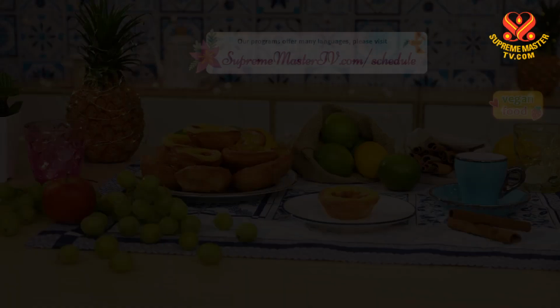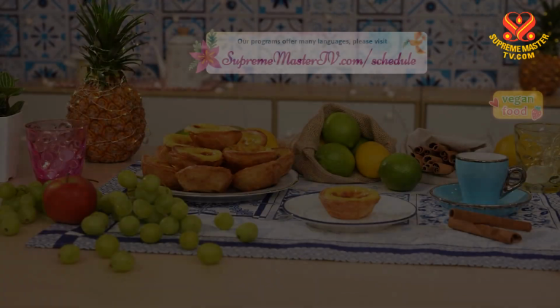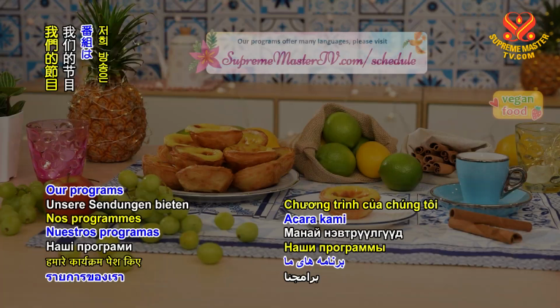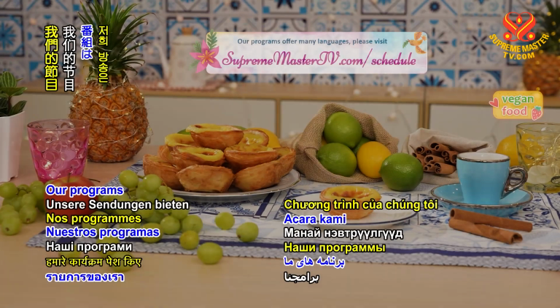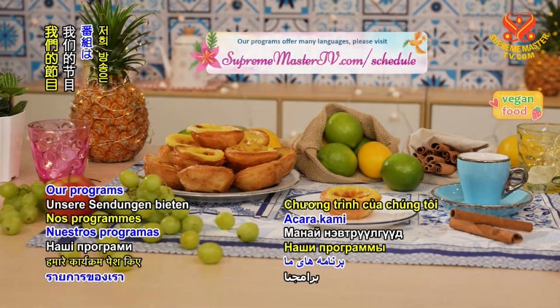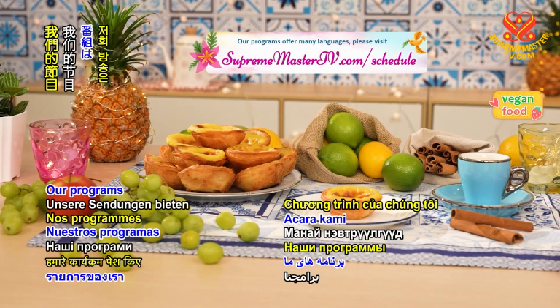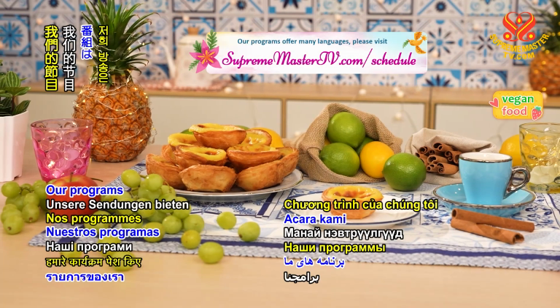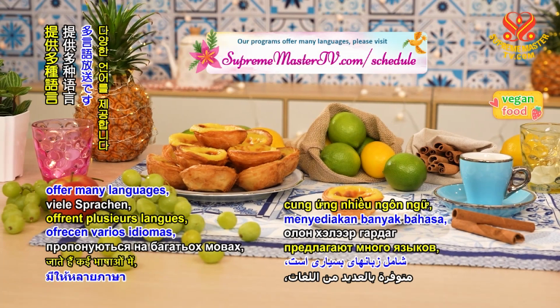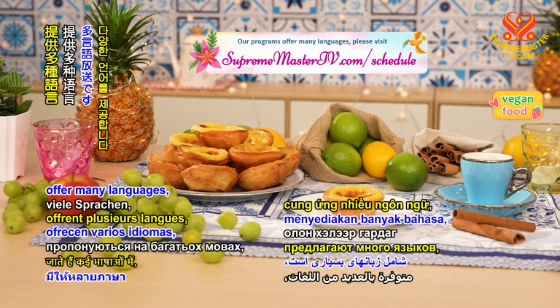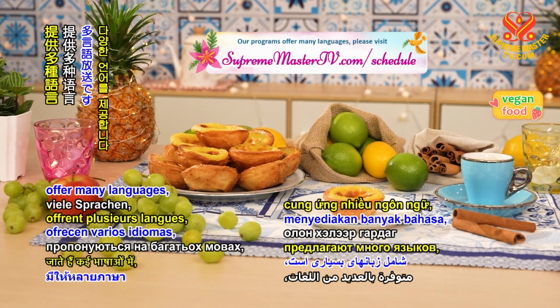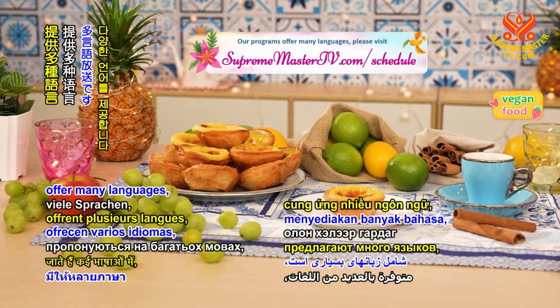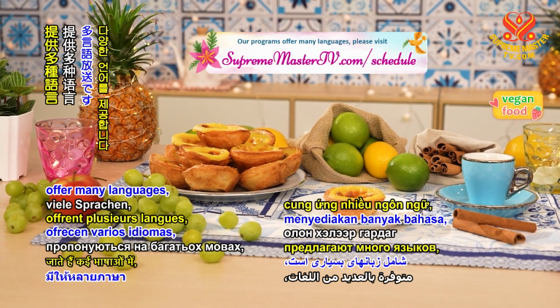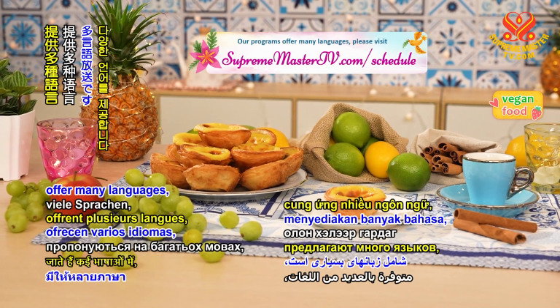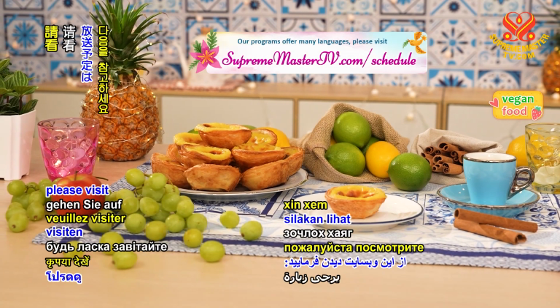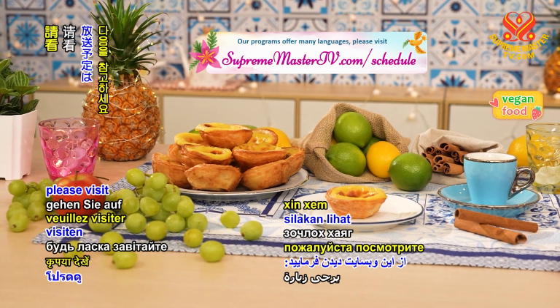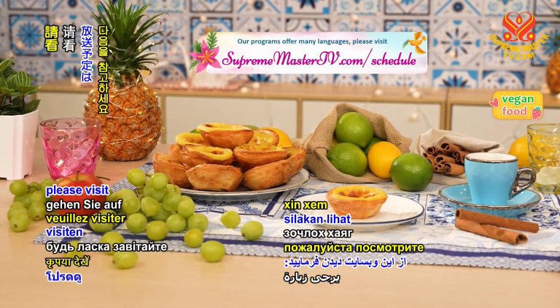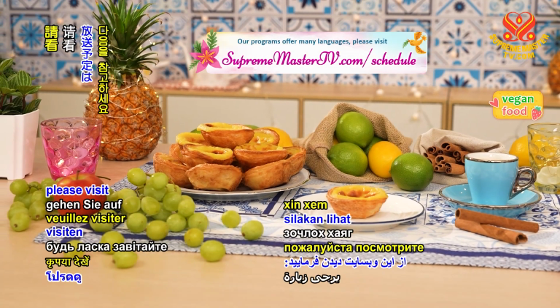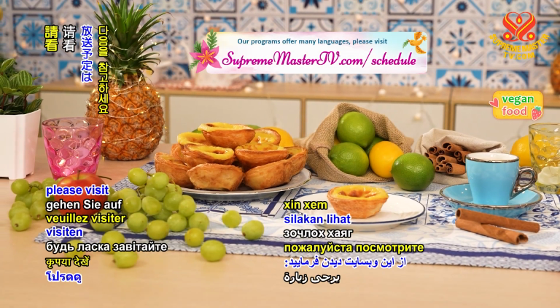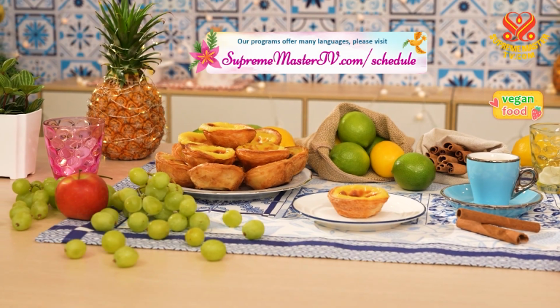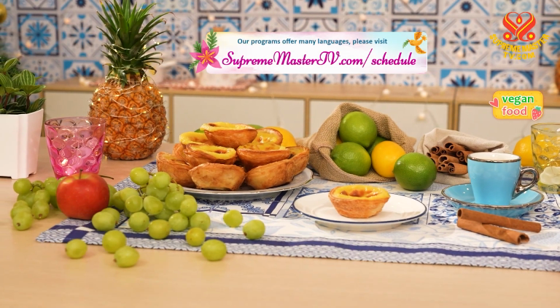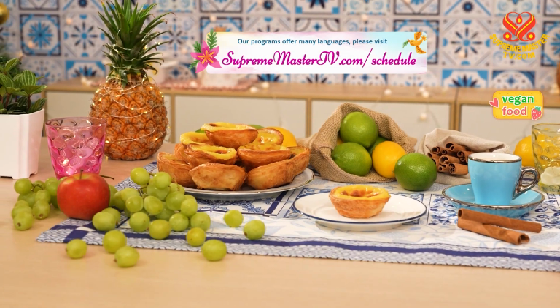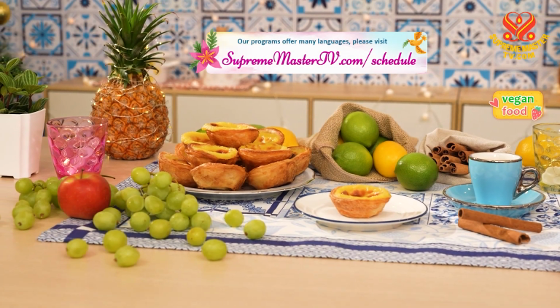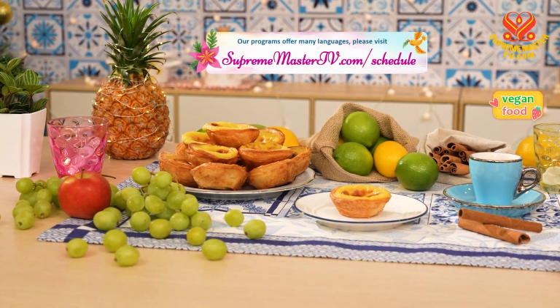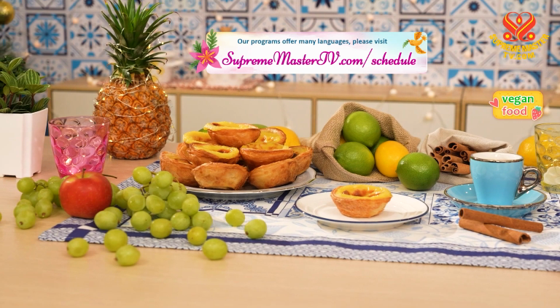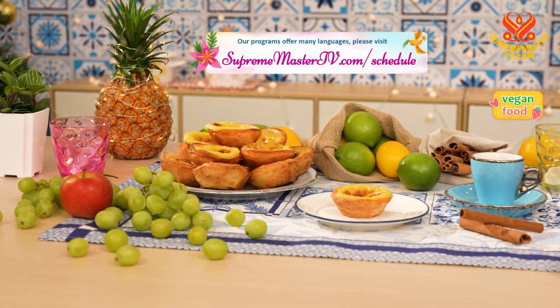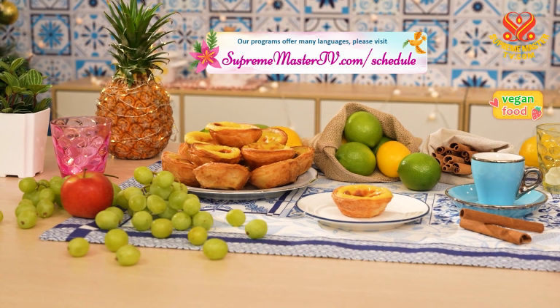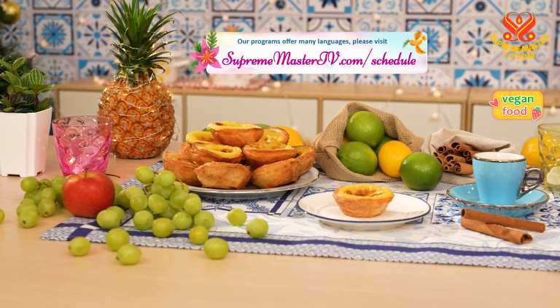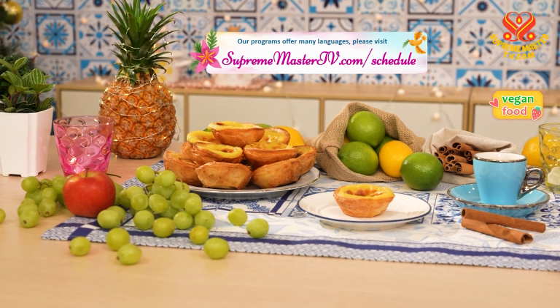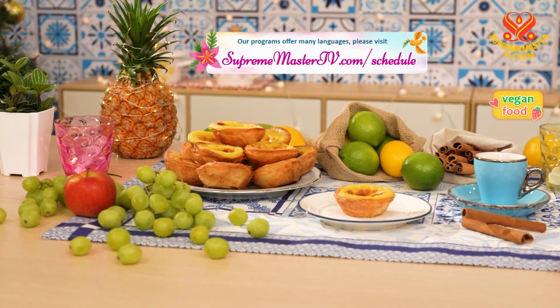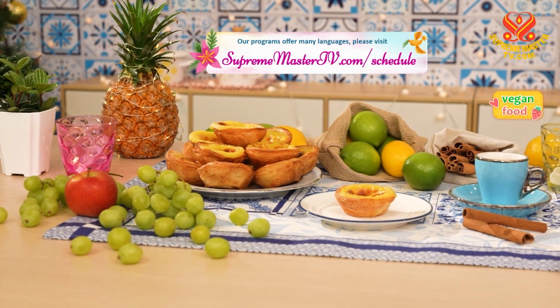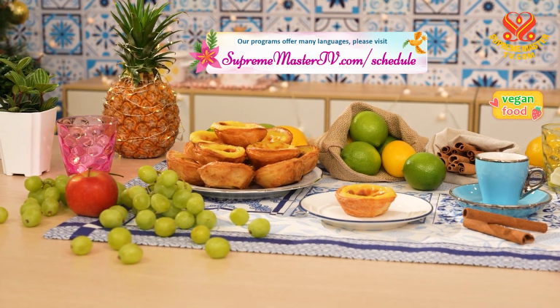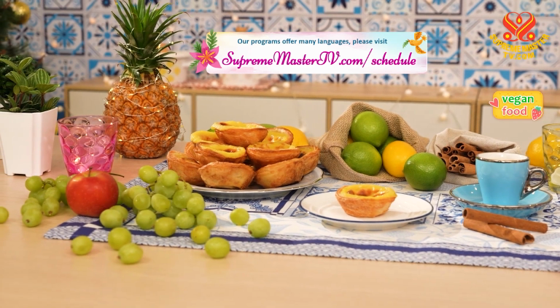Our programs offer many languages. Please visit SupremeMasterTV.com forward slash Schedule.